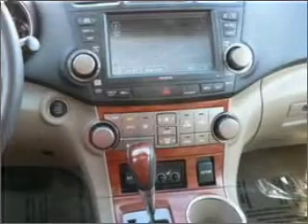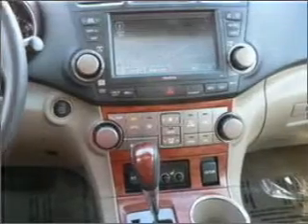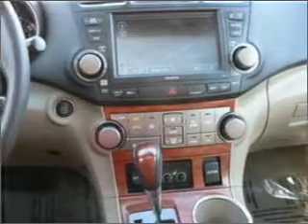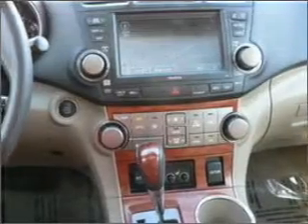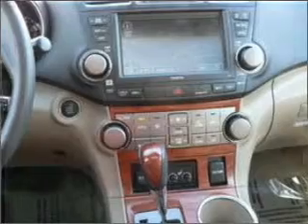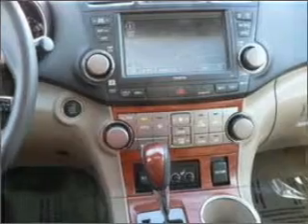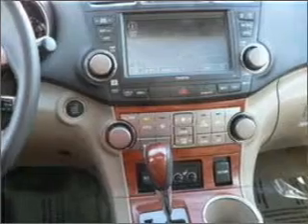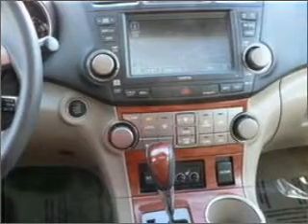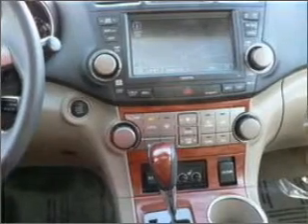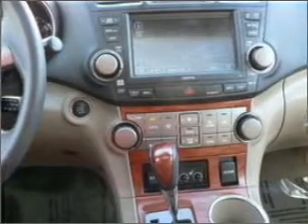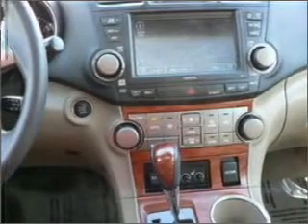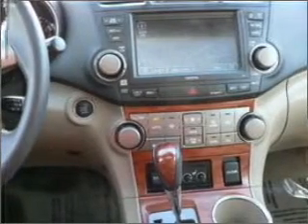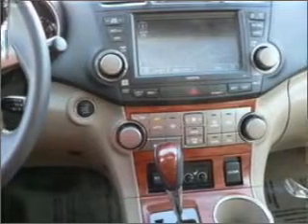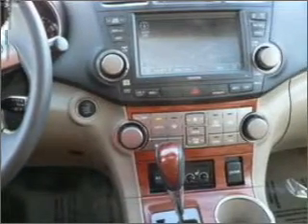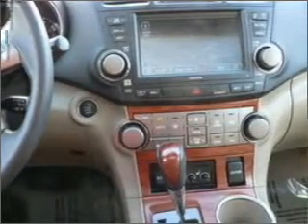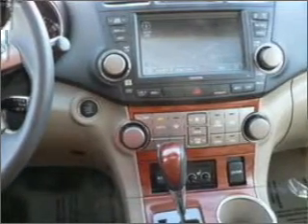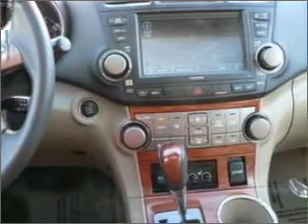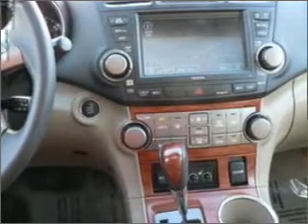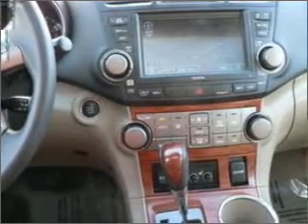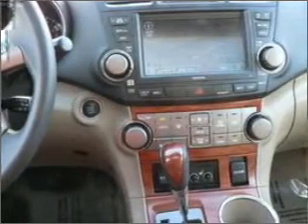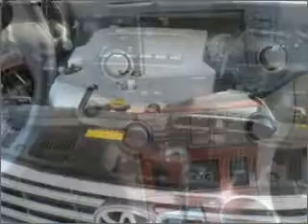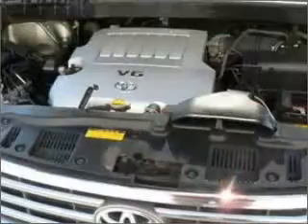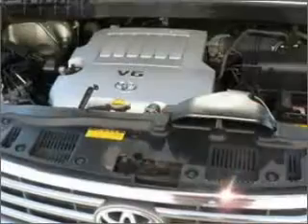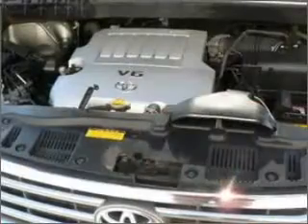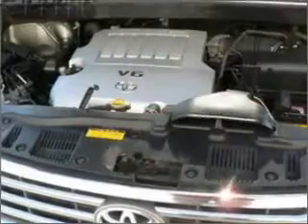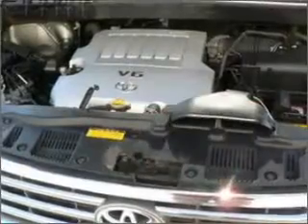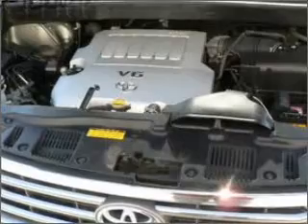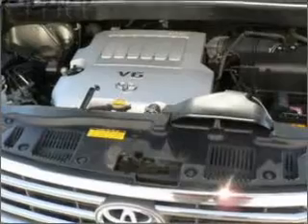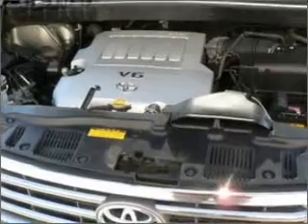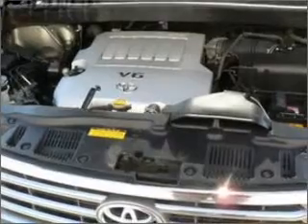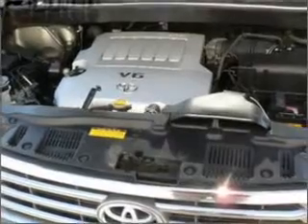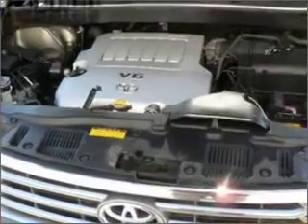Our door locks, power windows, power steering, cruise control, power mirrors, and AM-FM stereo with an MP3 player.